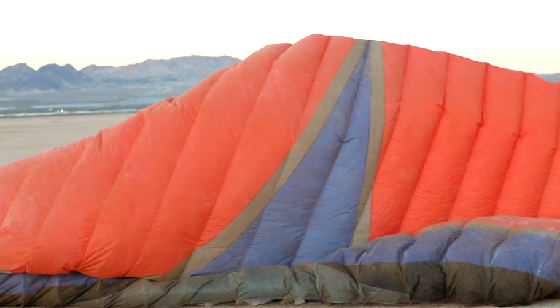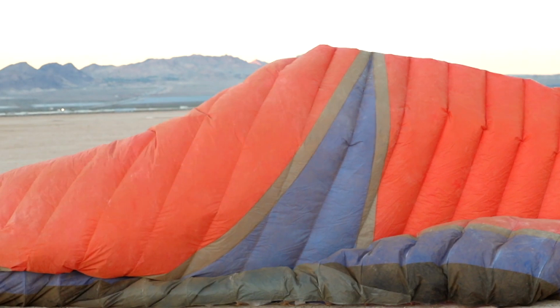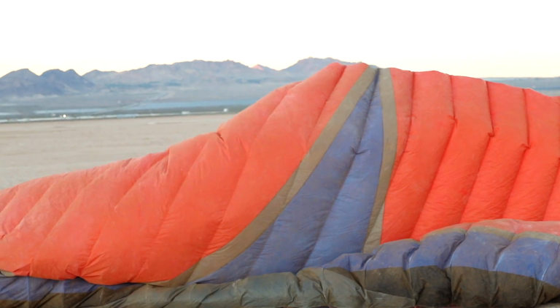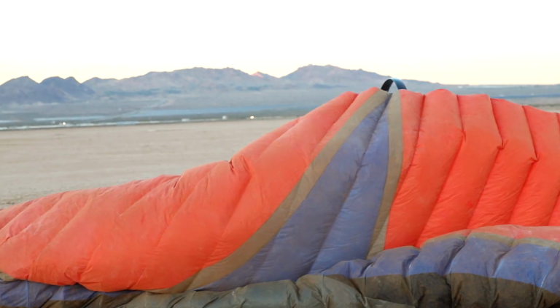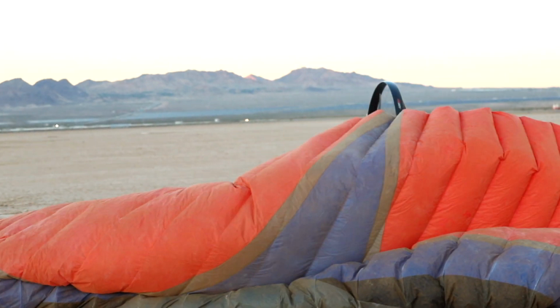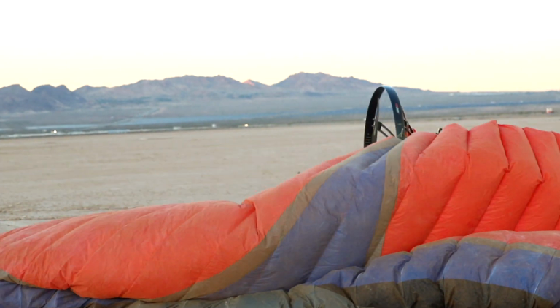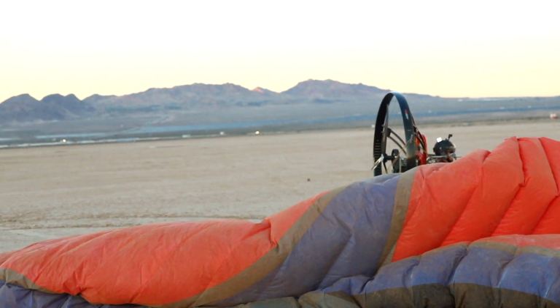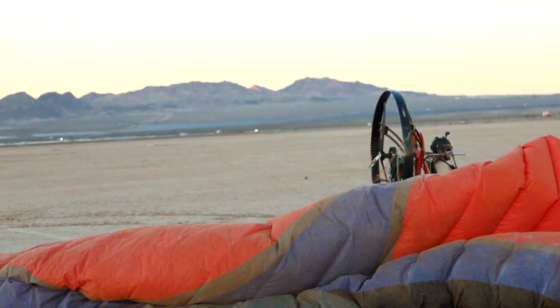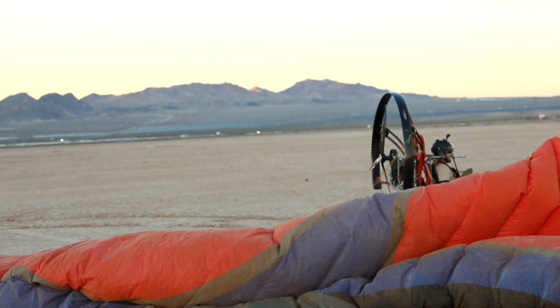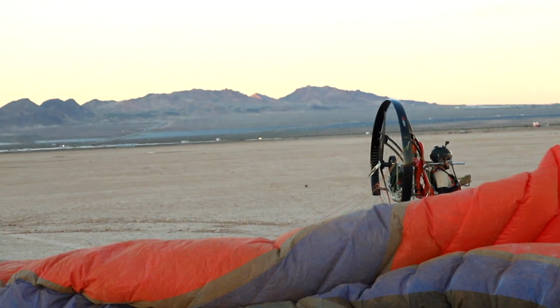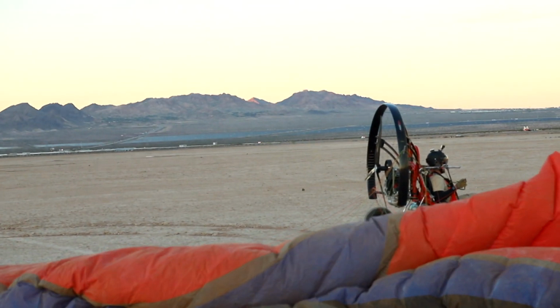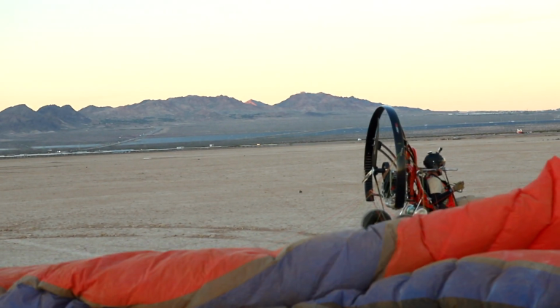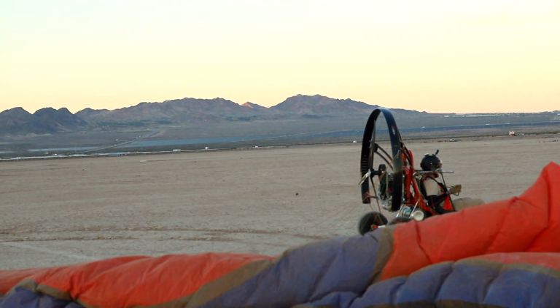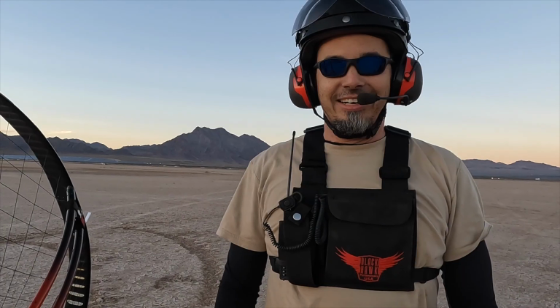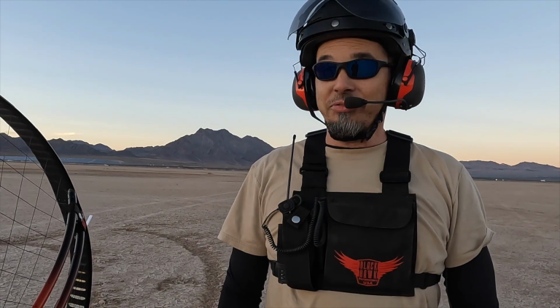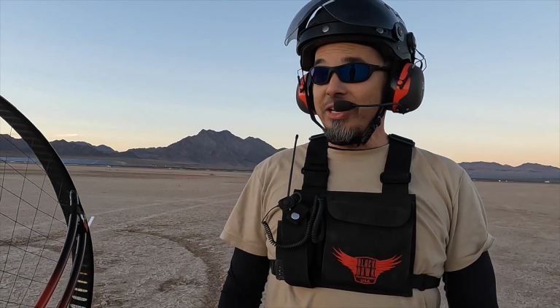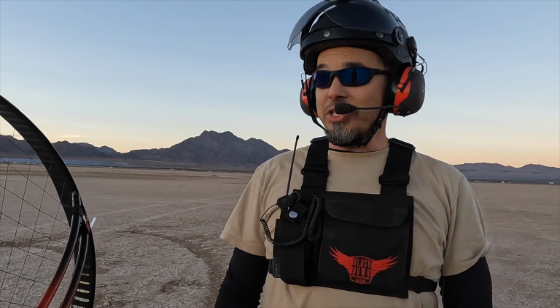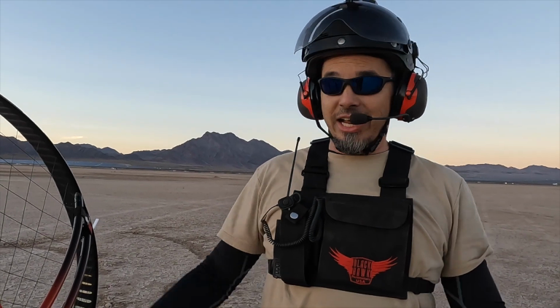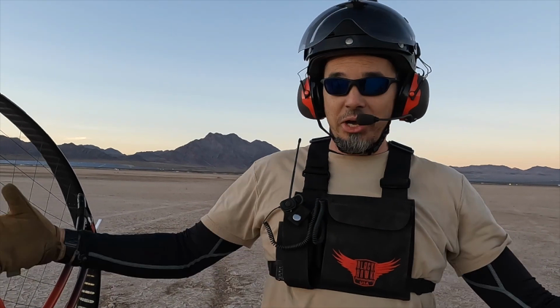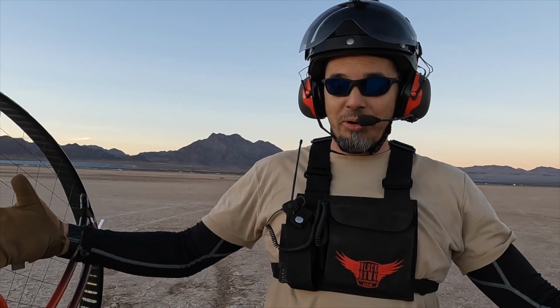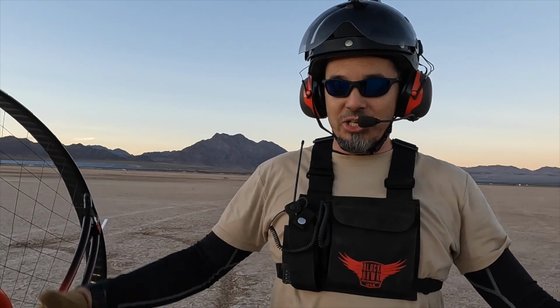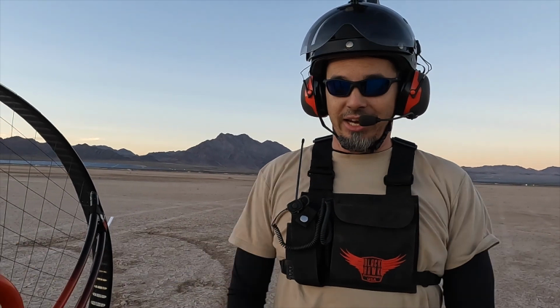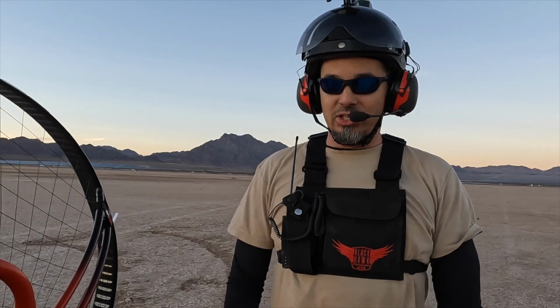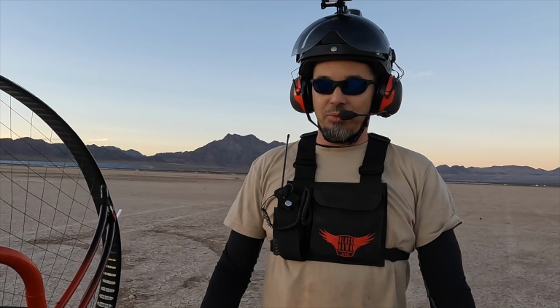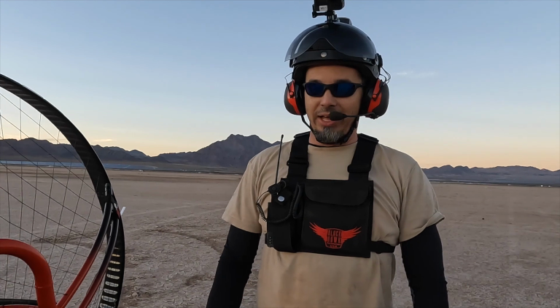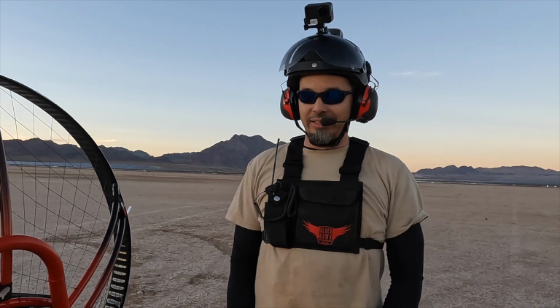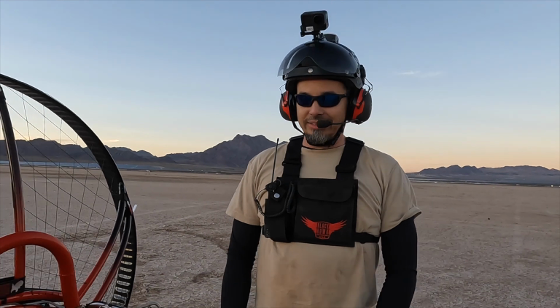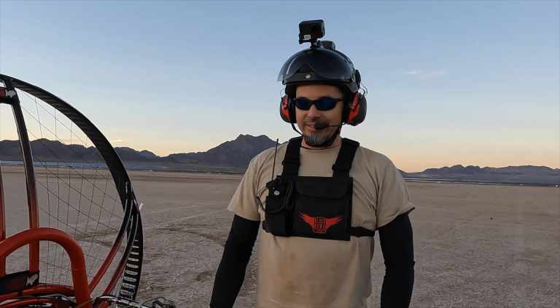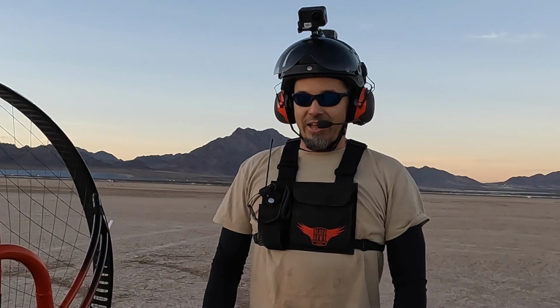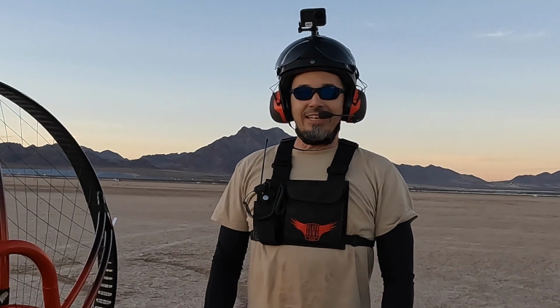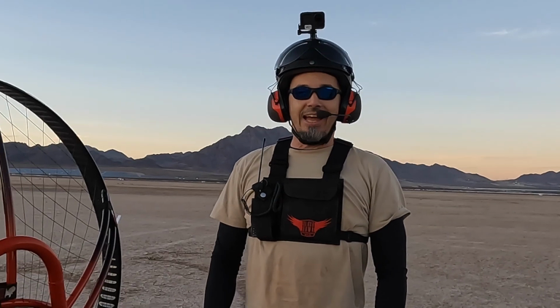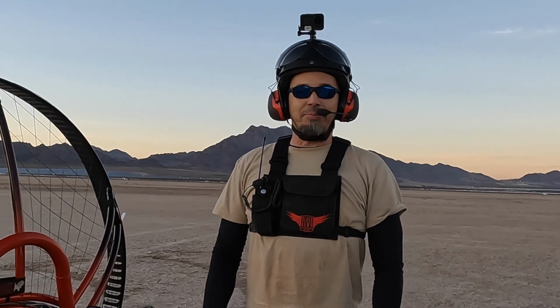There was a rut, a giant crater. It was very interesting. I saw it approaching and I was like, well, that's going to happen.